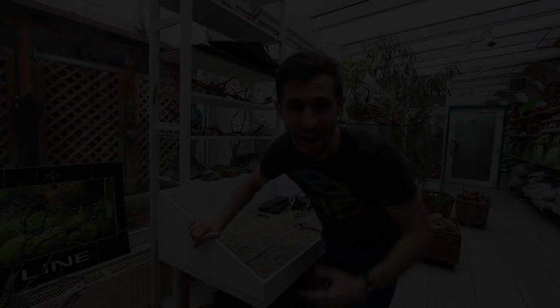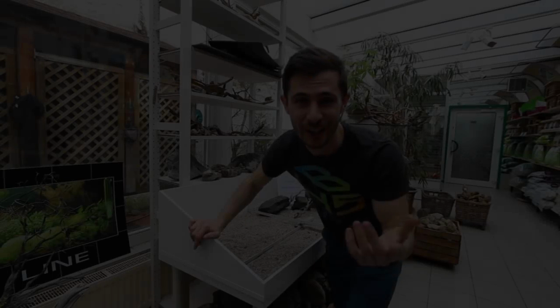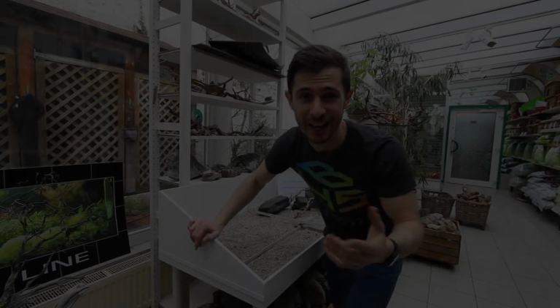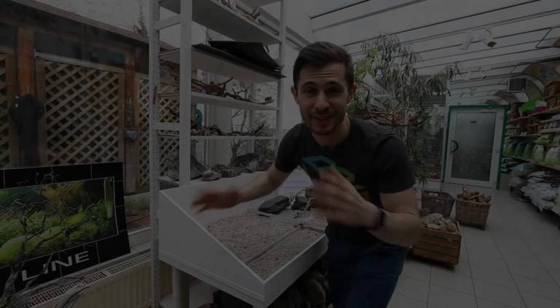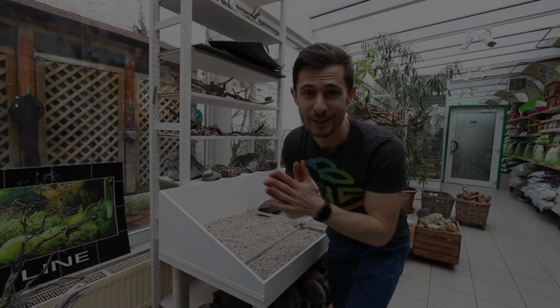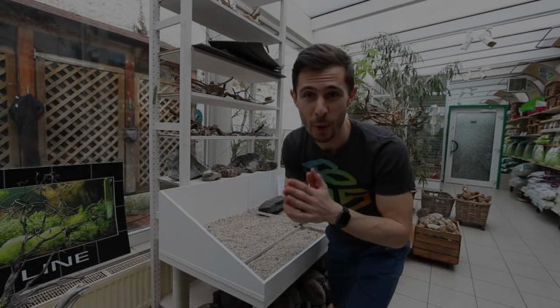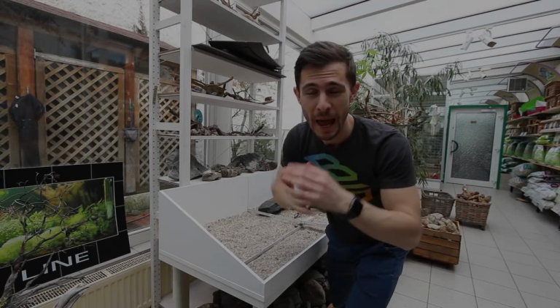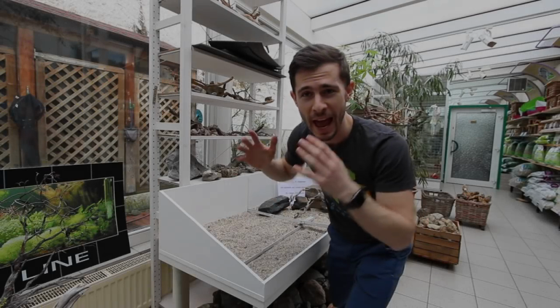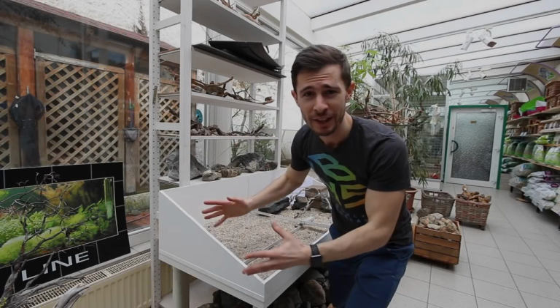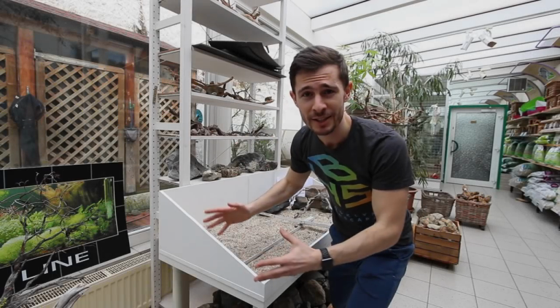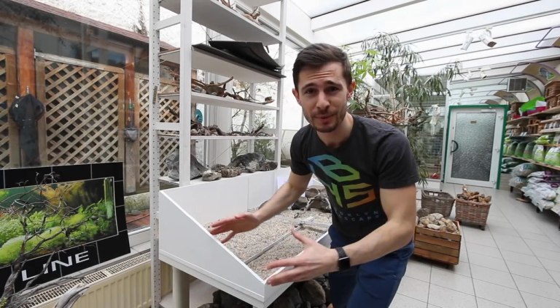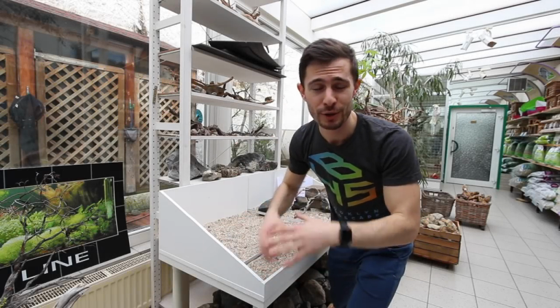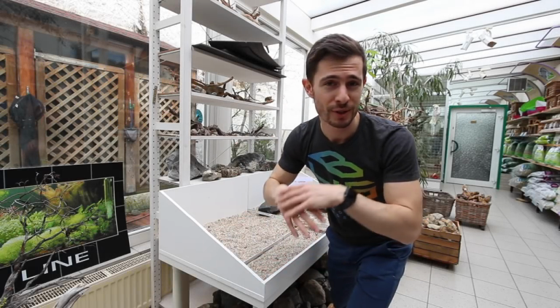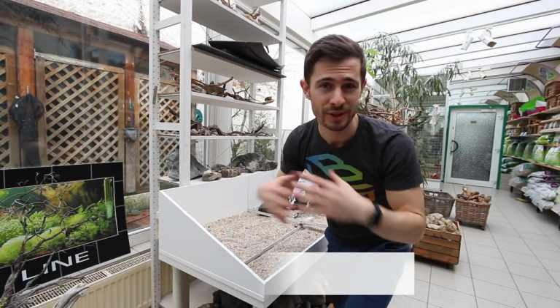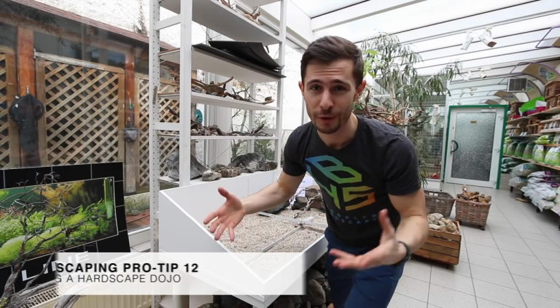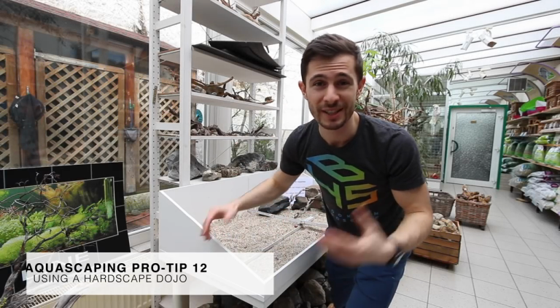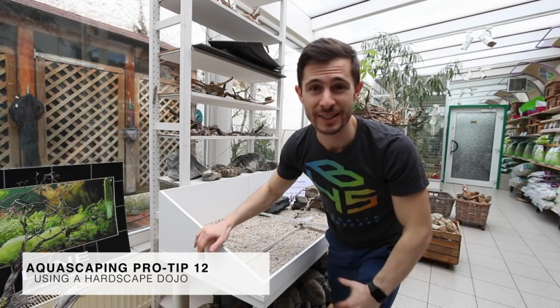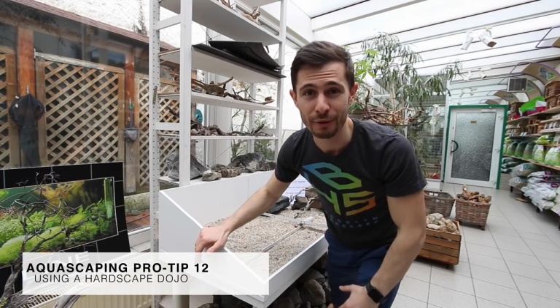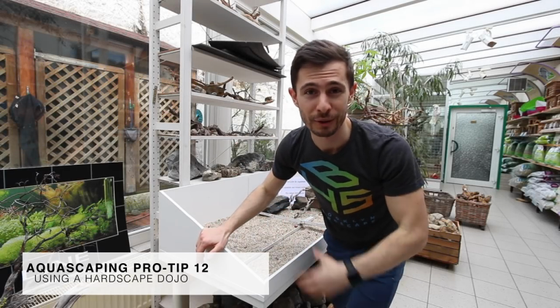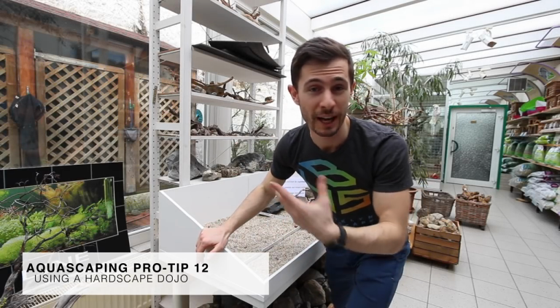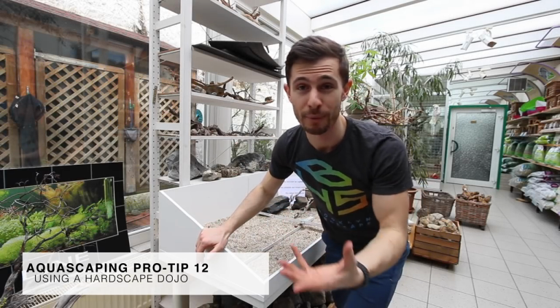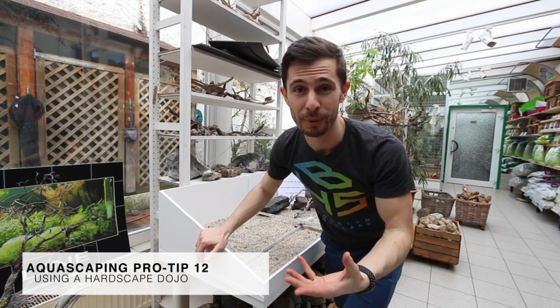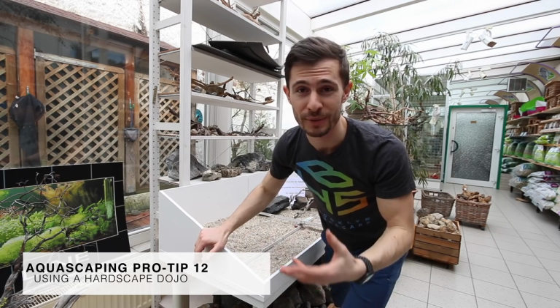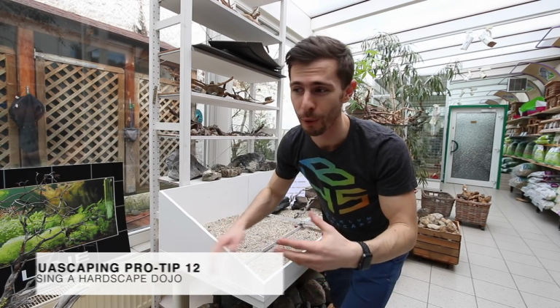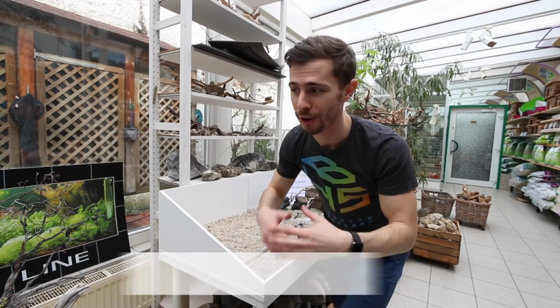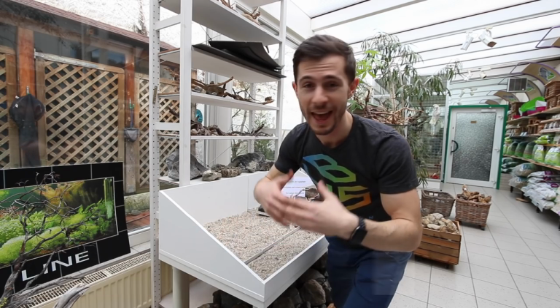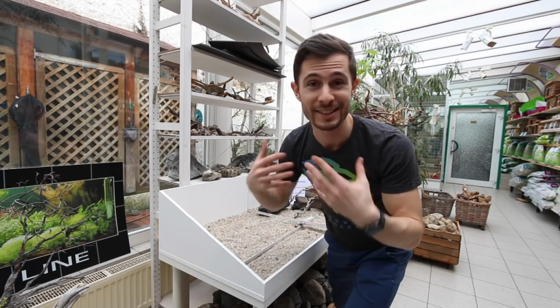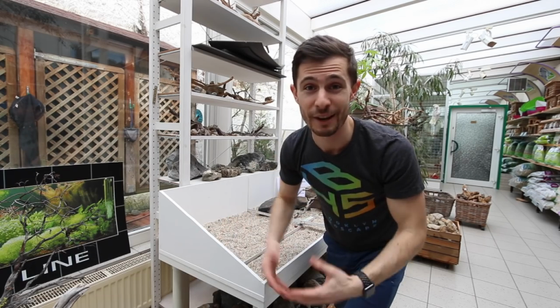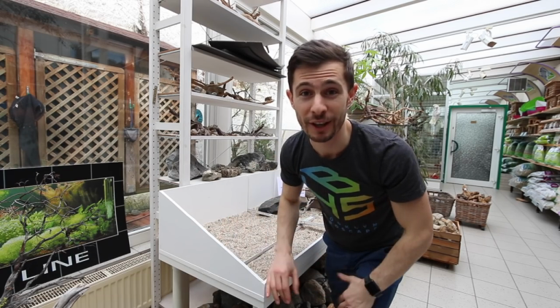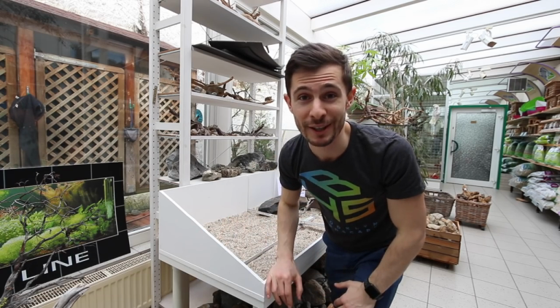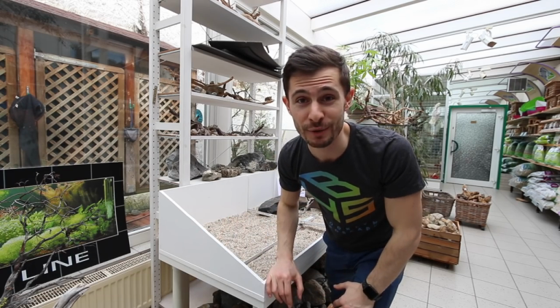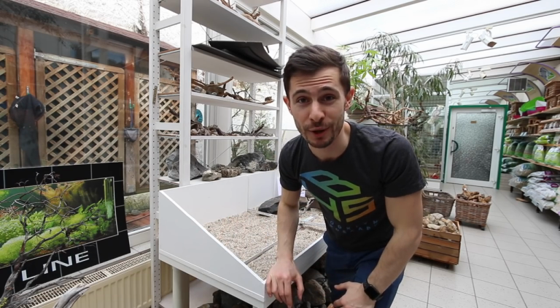Okay guys, so having a hardscape dojo serves several problems — or rather has several advantages for you.